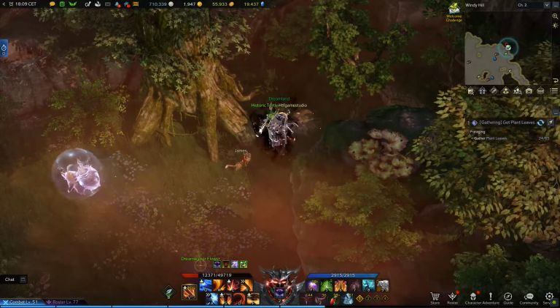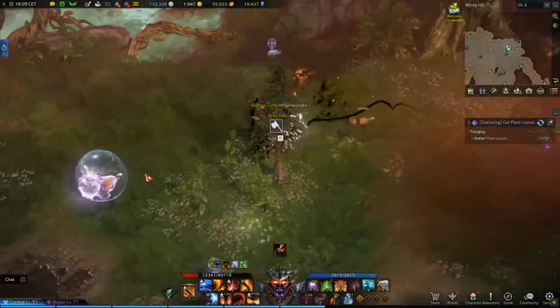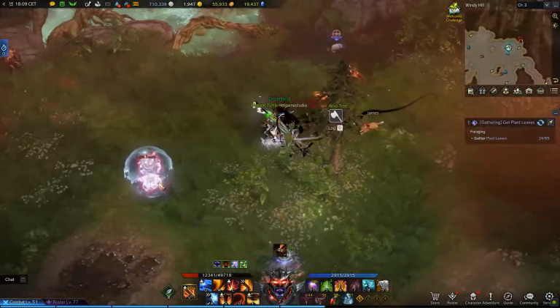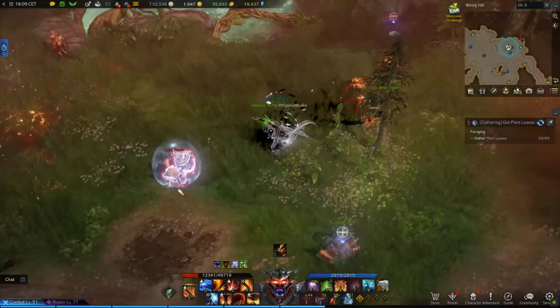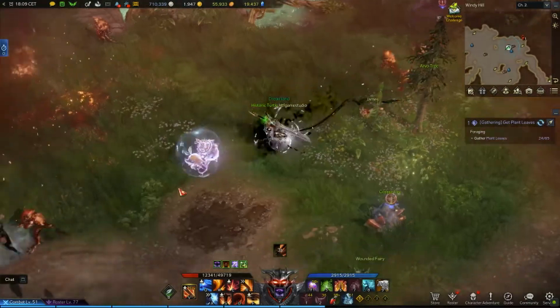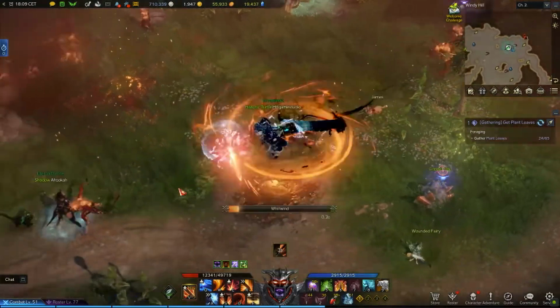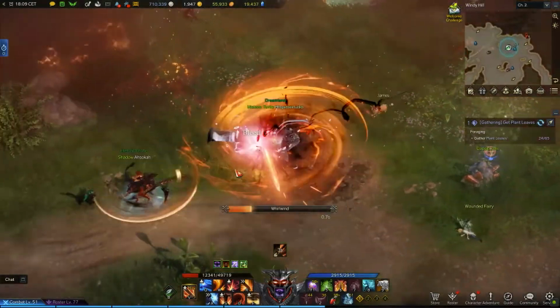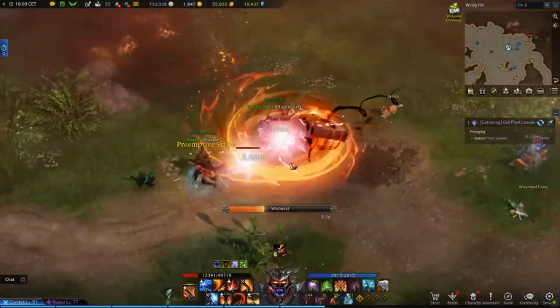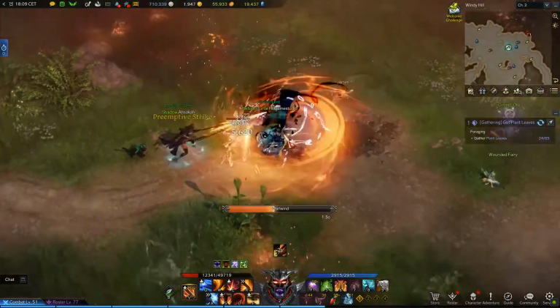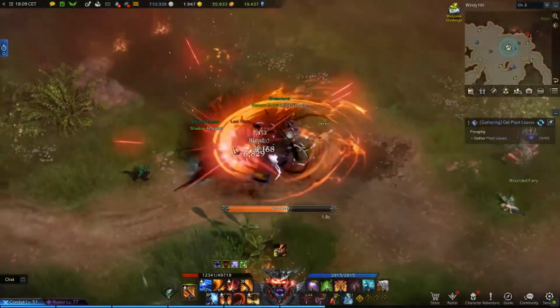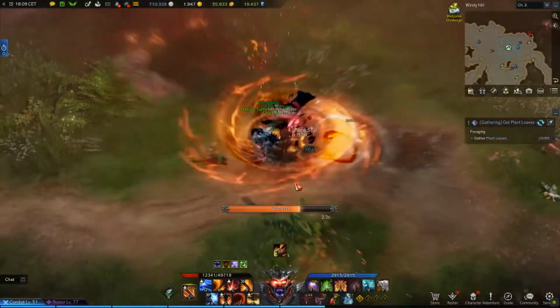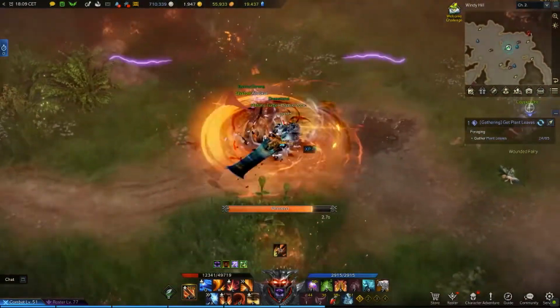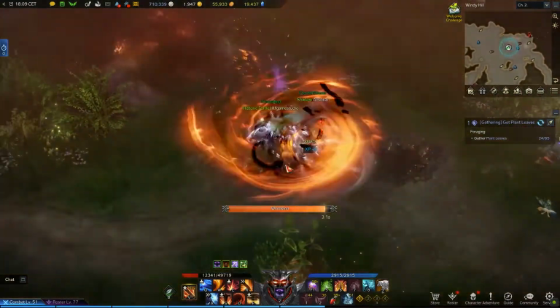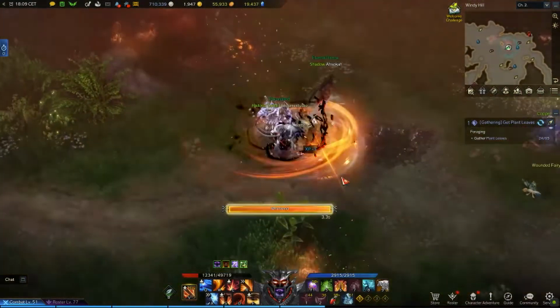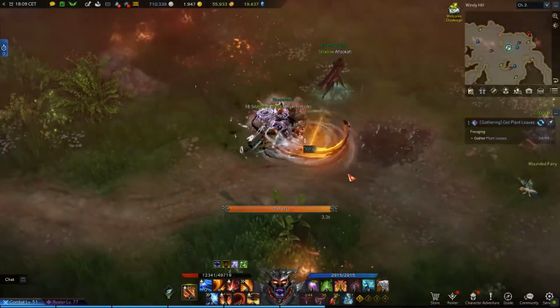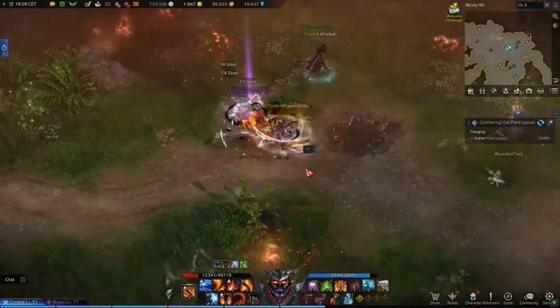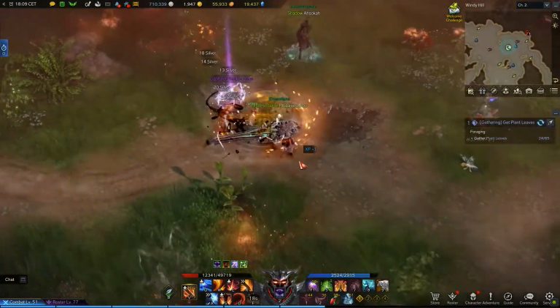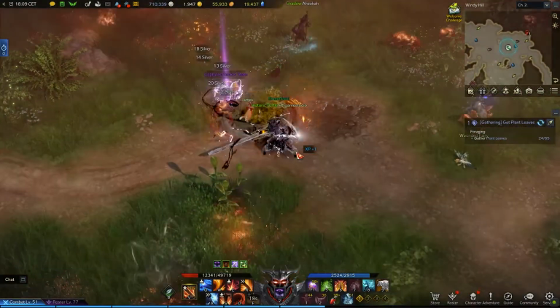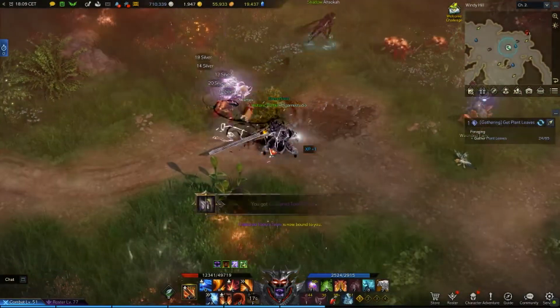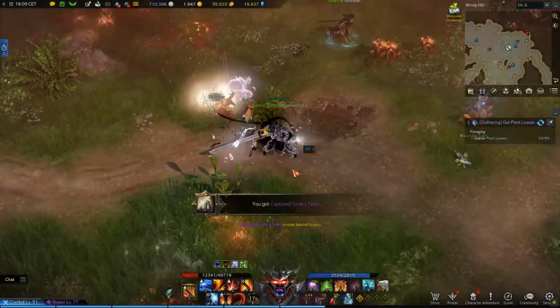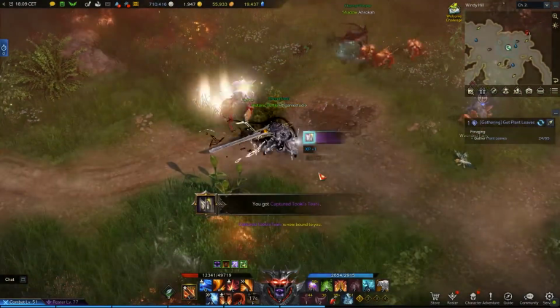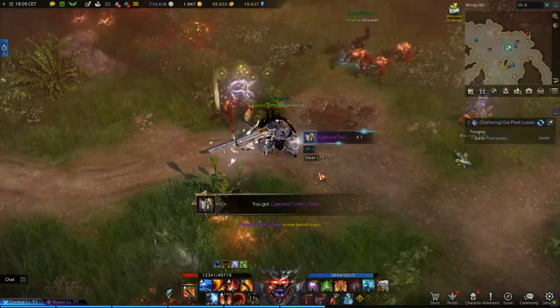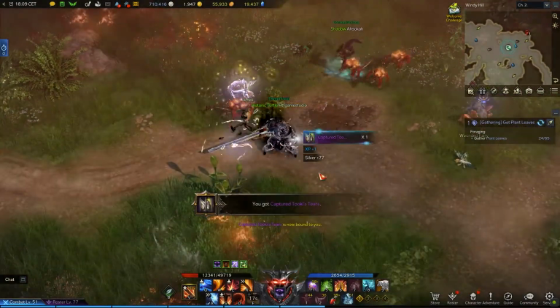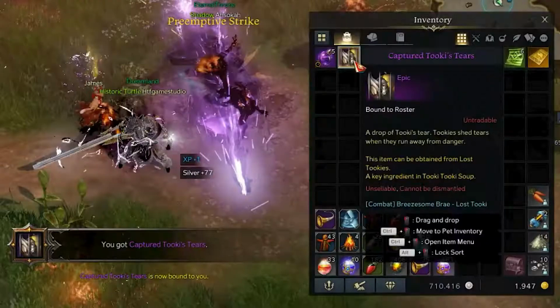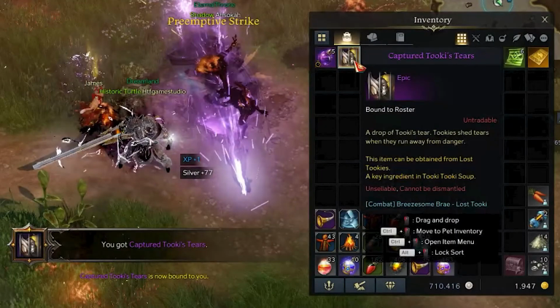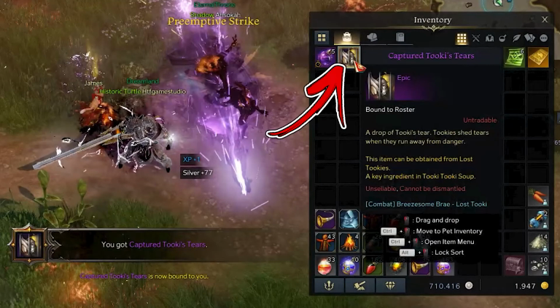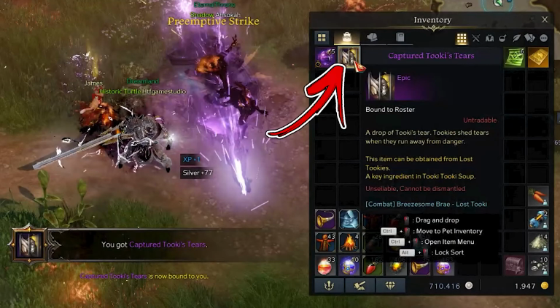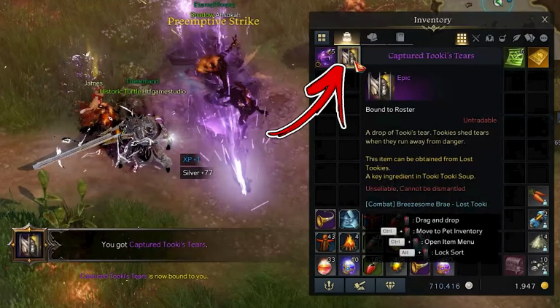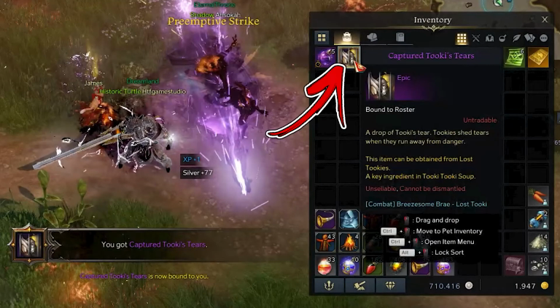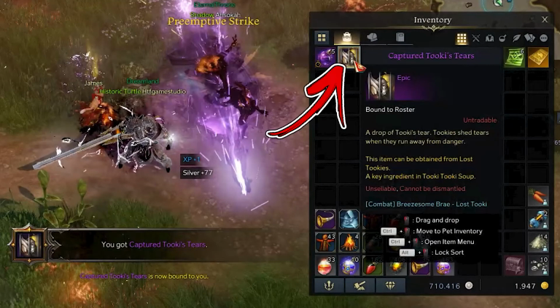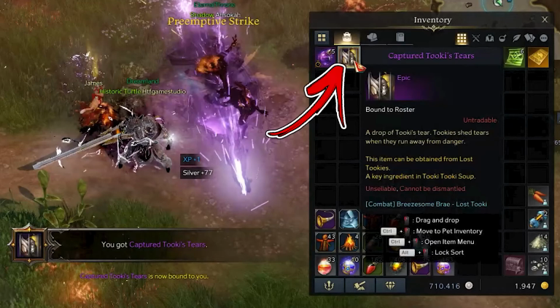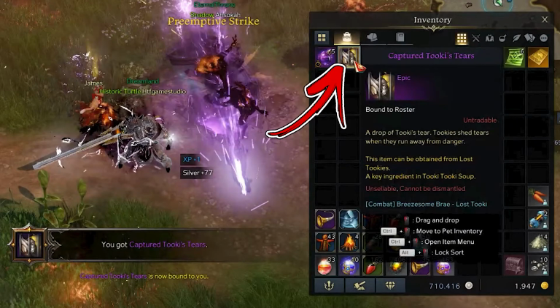Defeating him has a random chance of dropping an epic item called Captured Toki Tears.